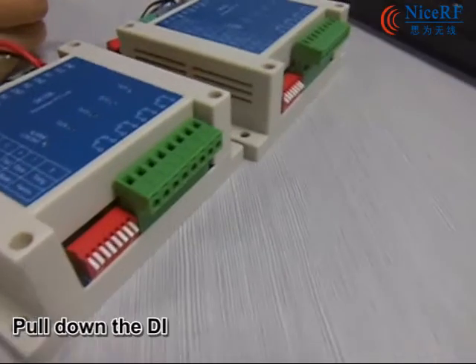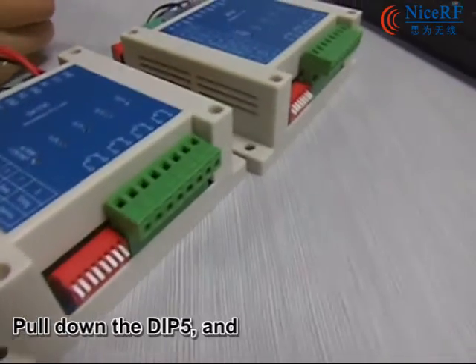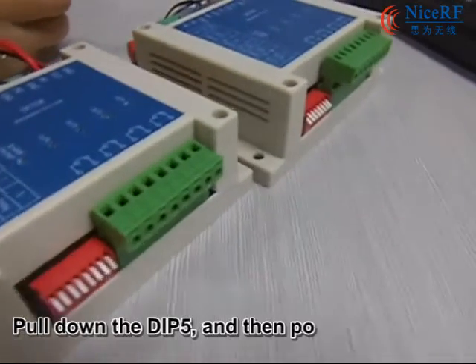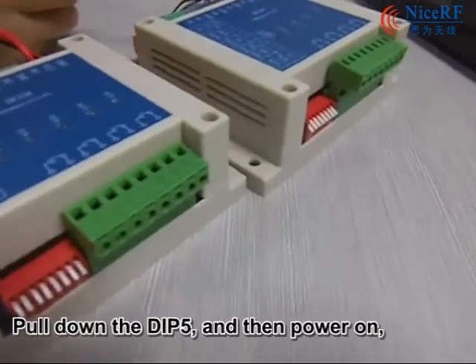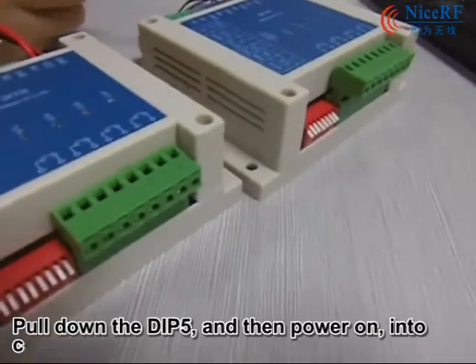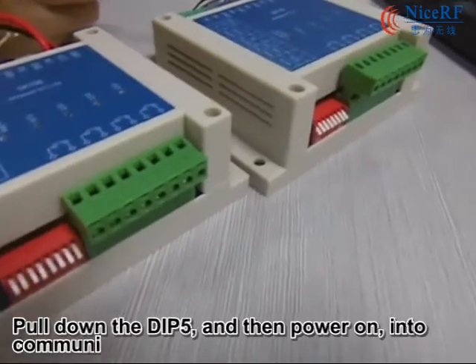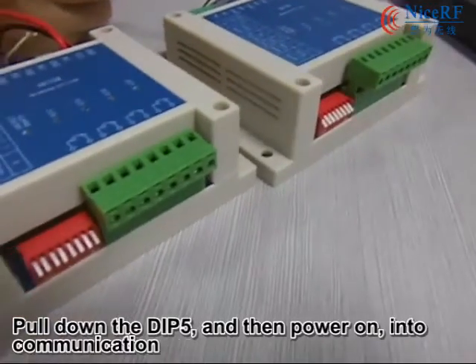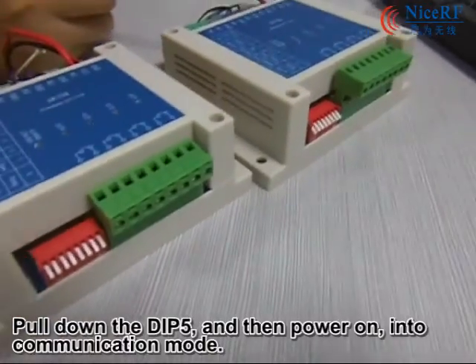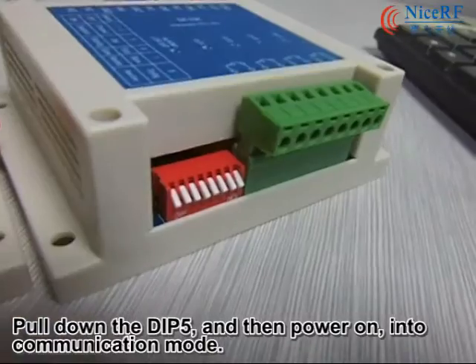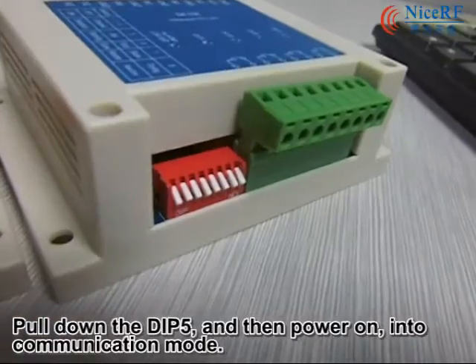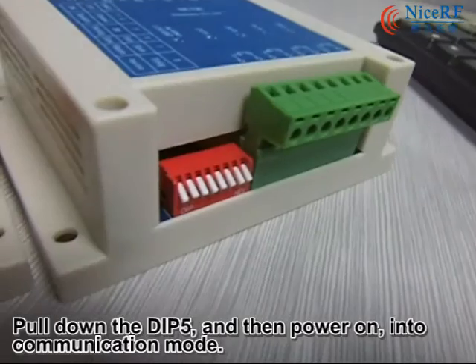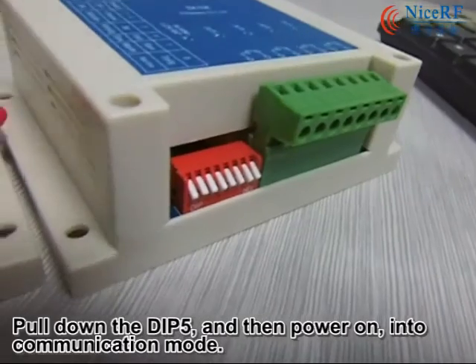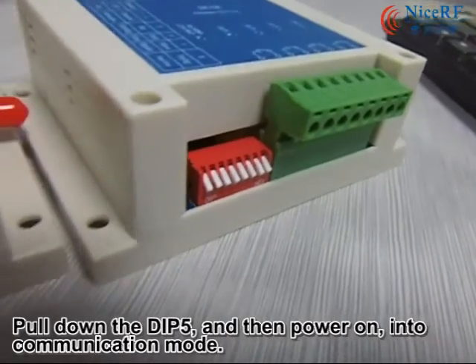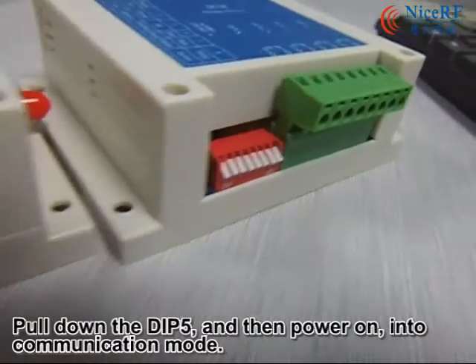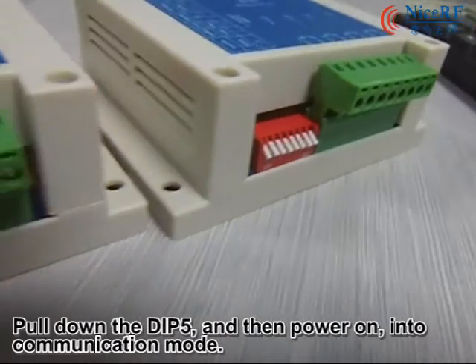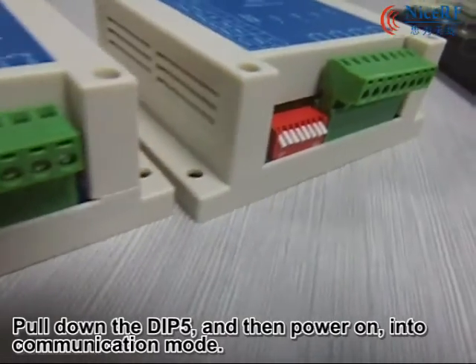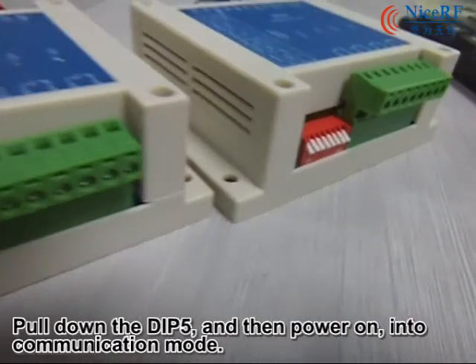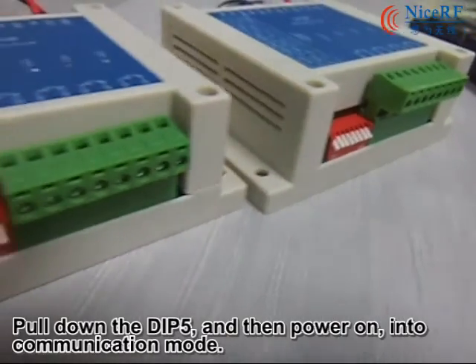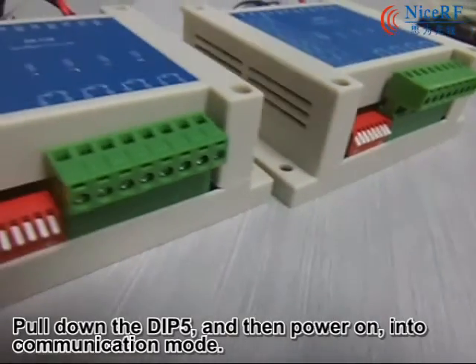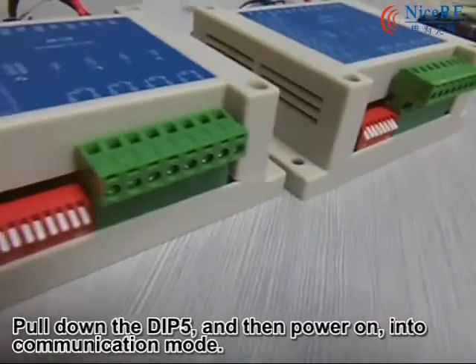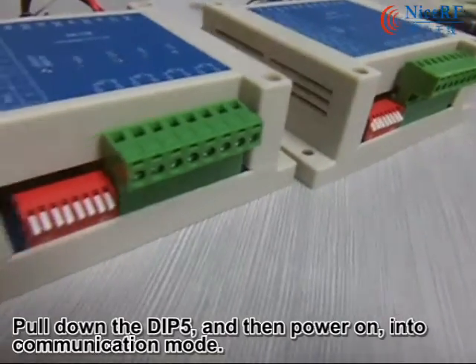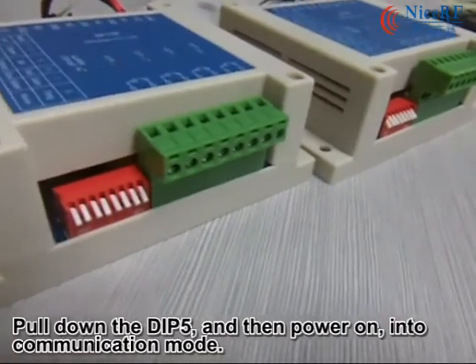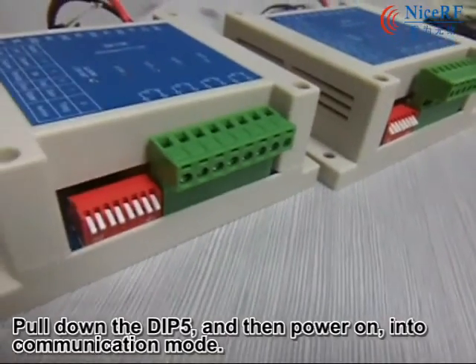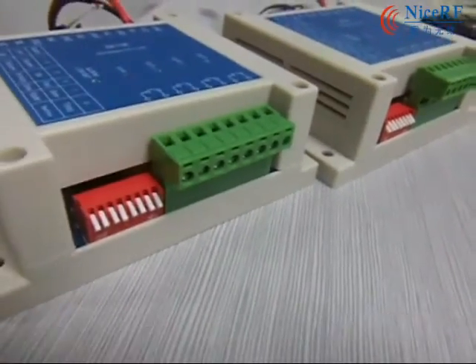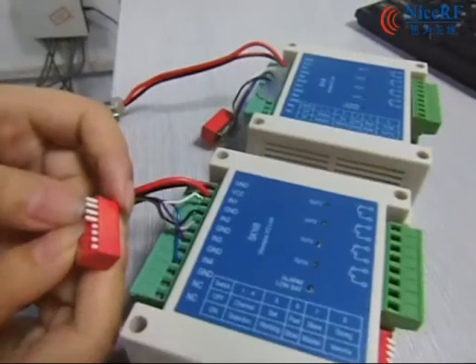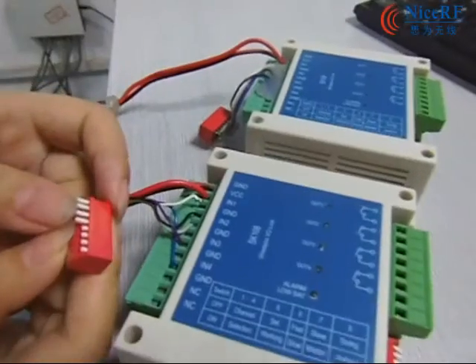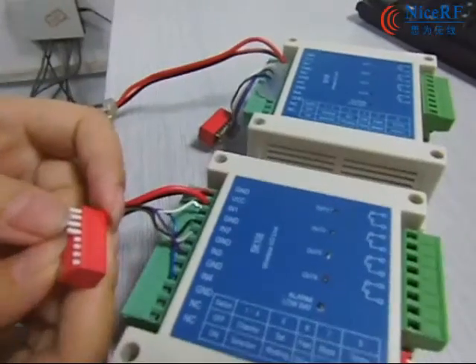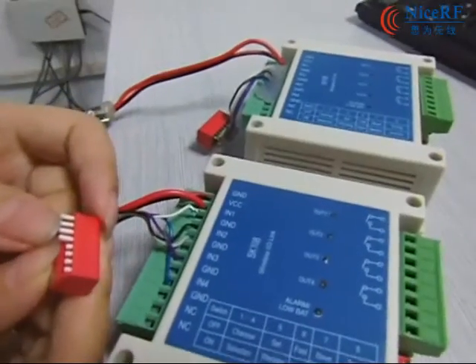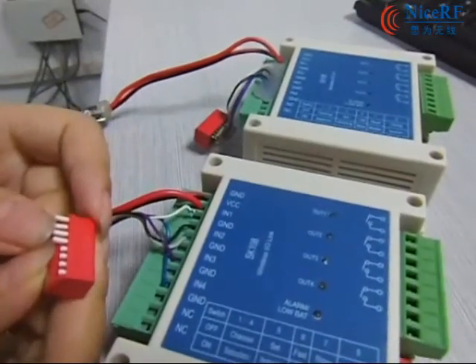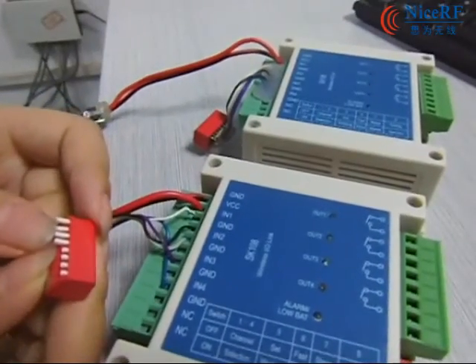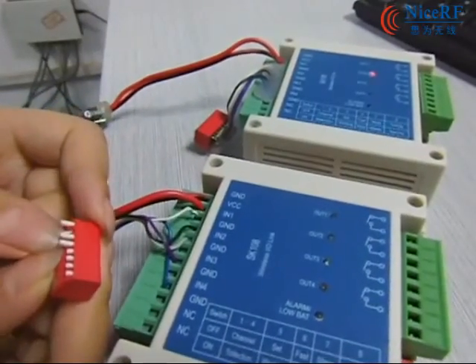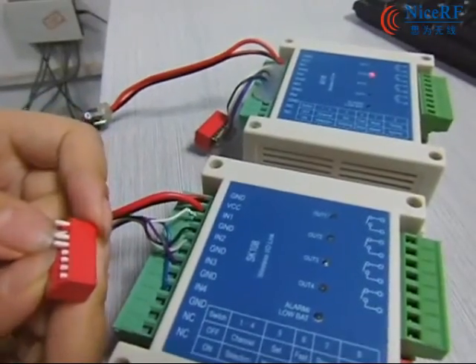Put down the DIP switch and then power on the module. Right now, the module enters communication mode.